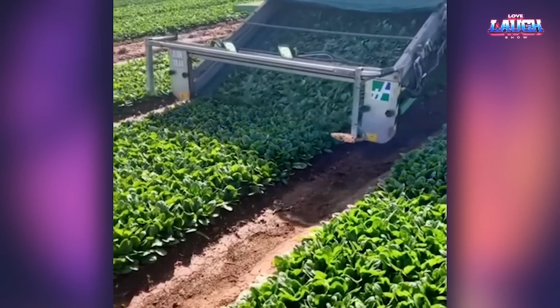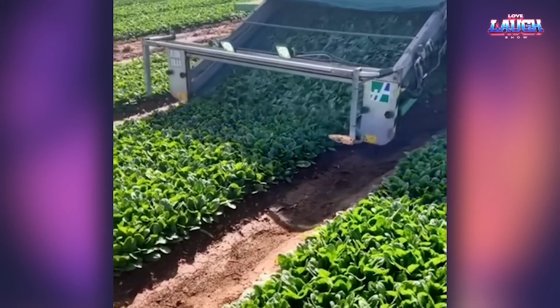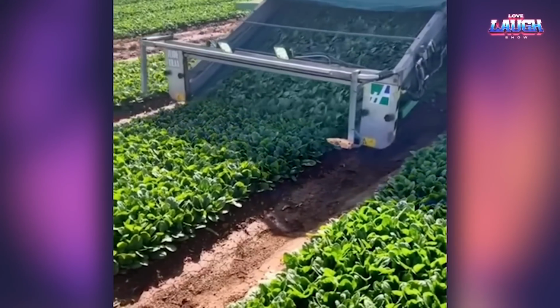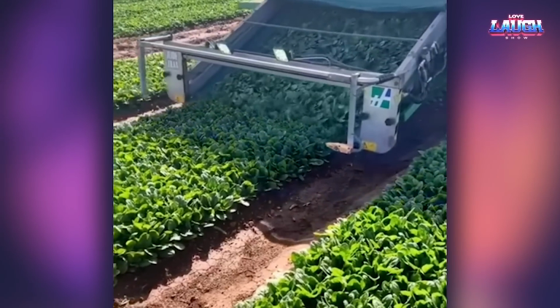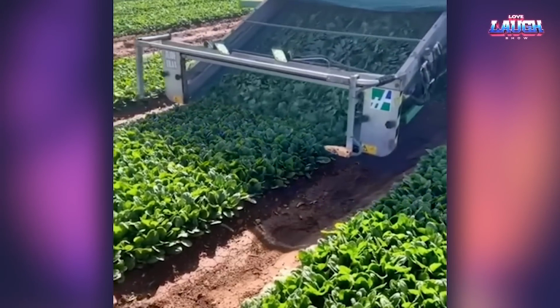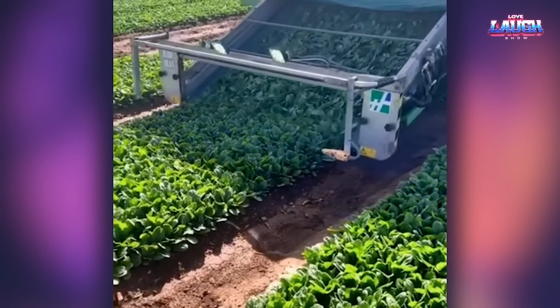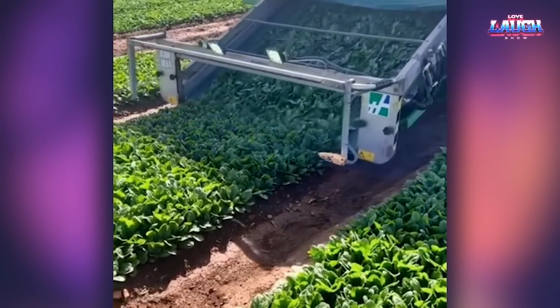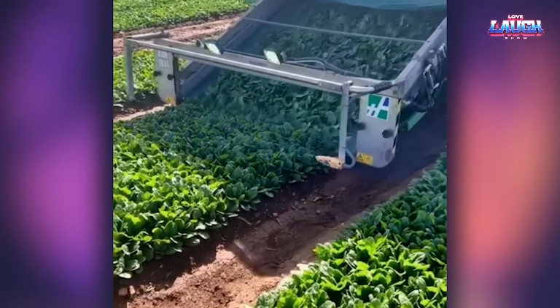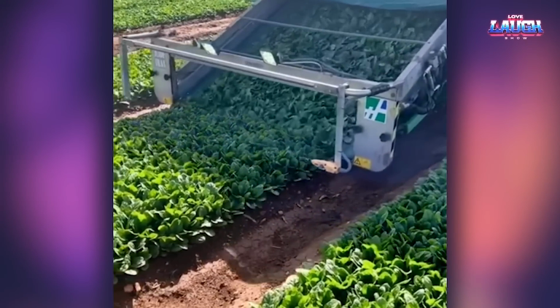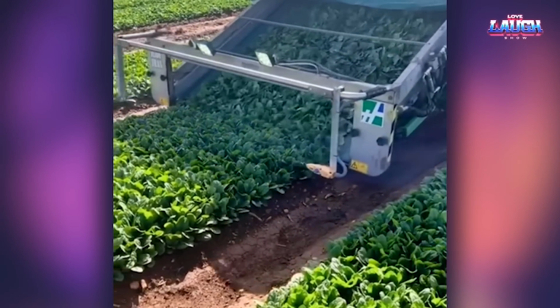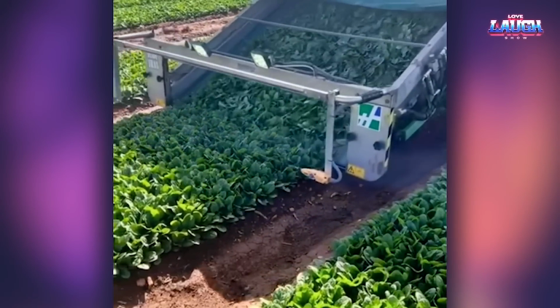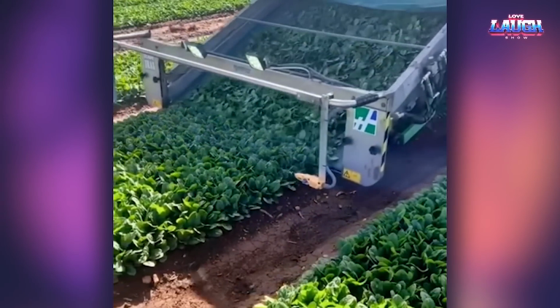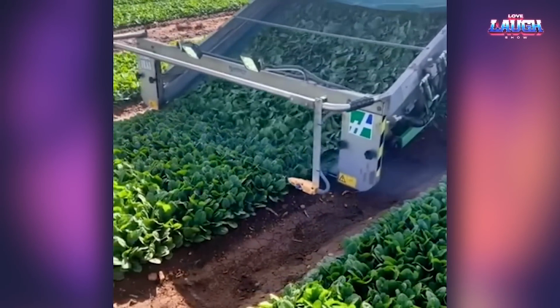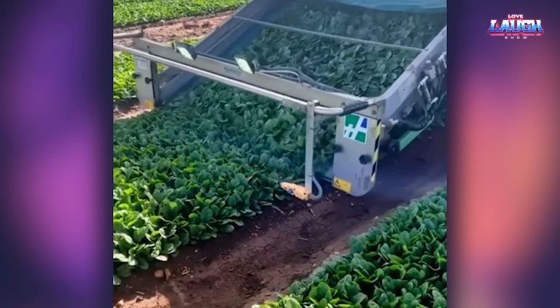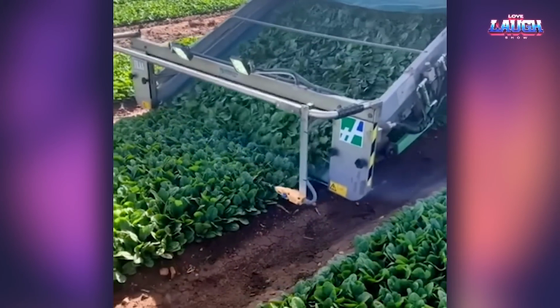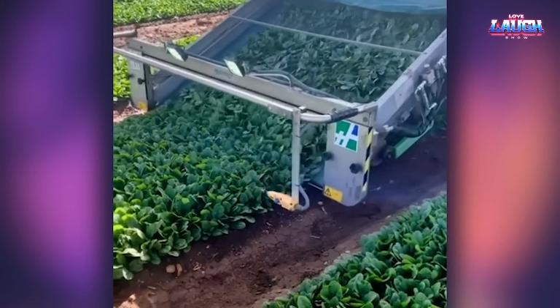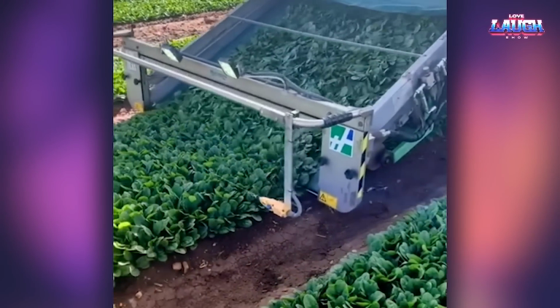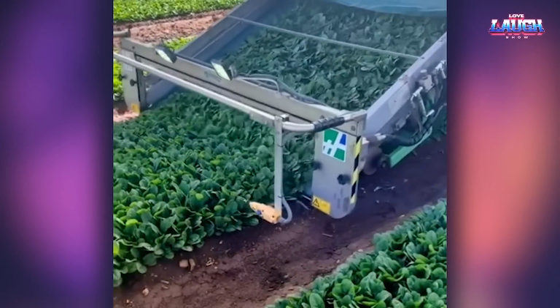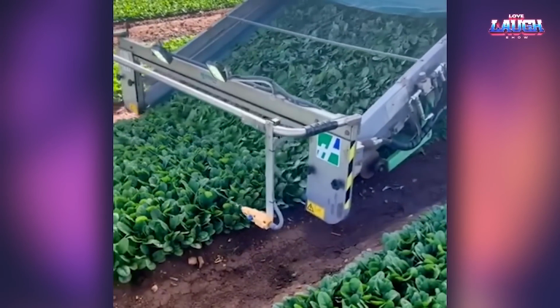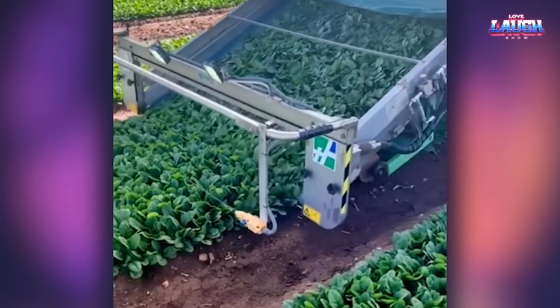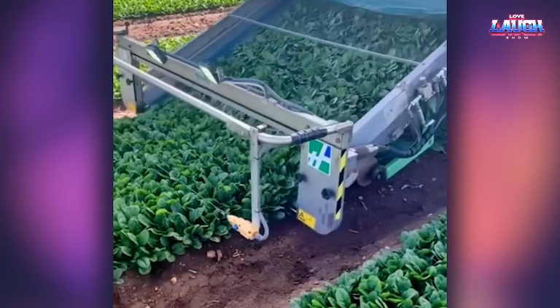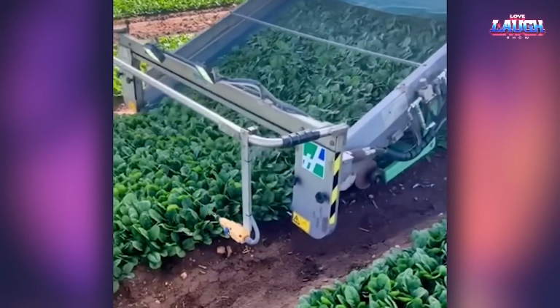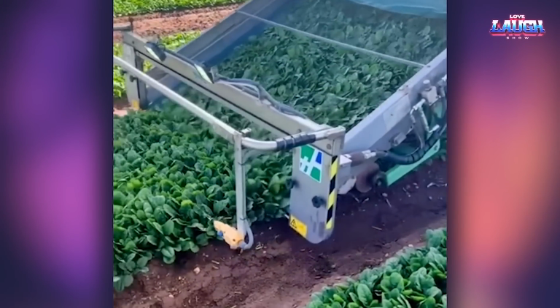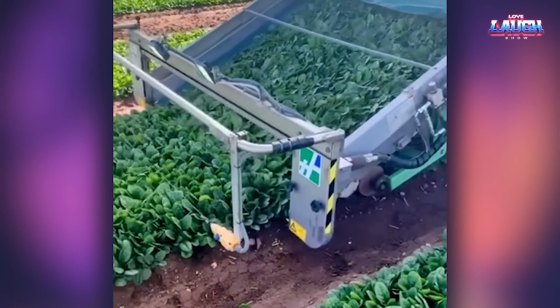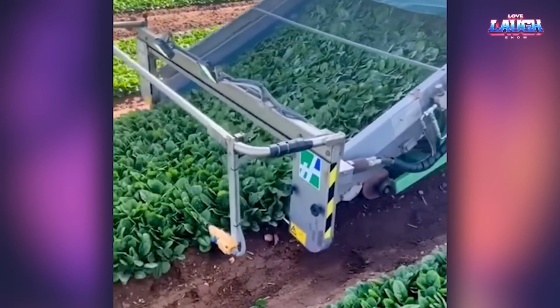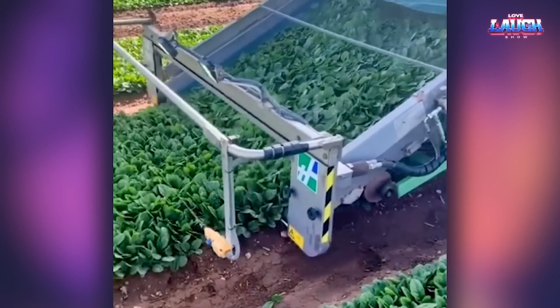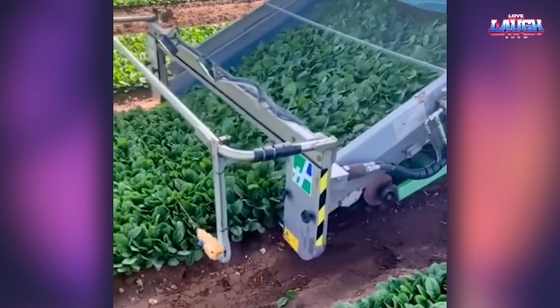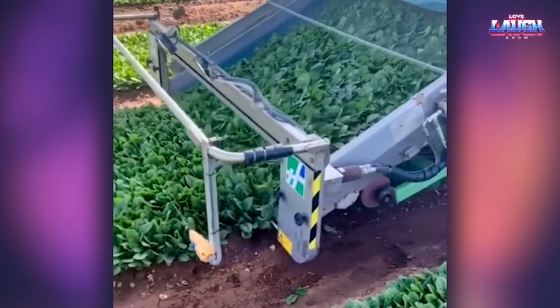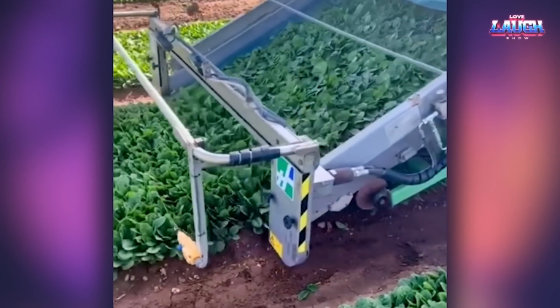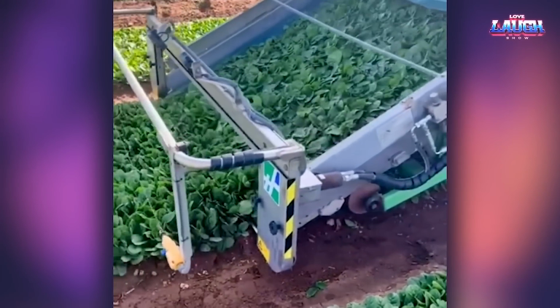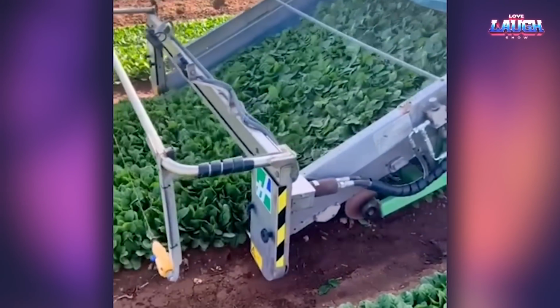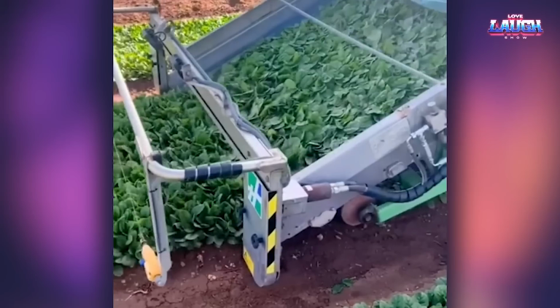This is how the spinach harvest happens. A special roller picks up the bundles and gently pulls them out of the soil.